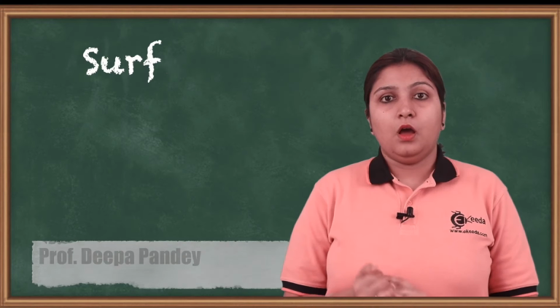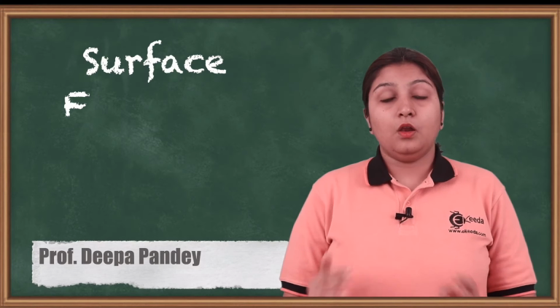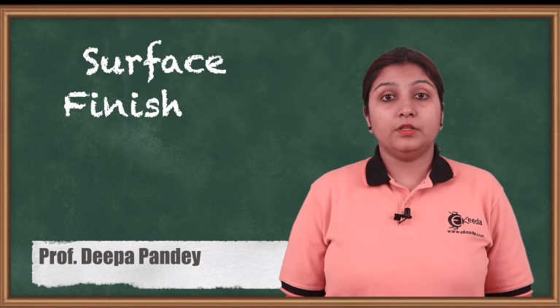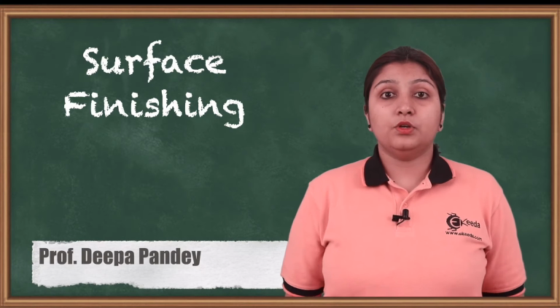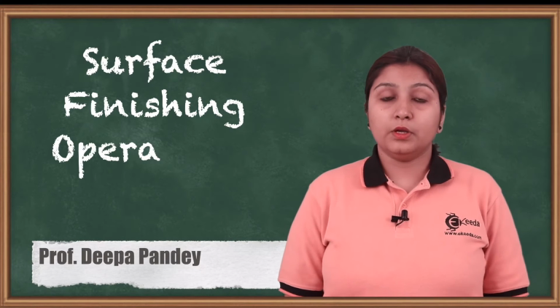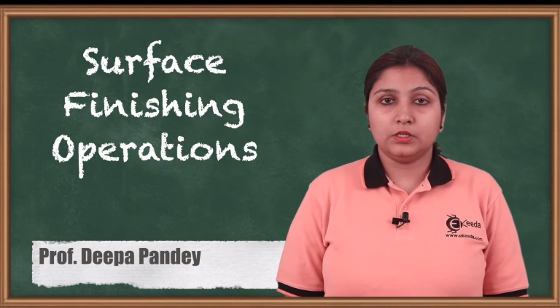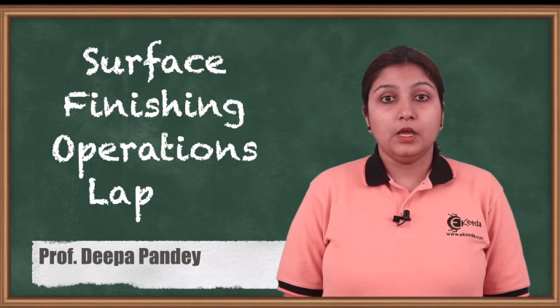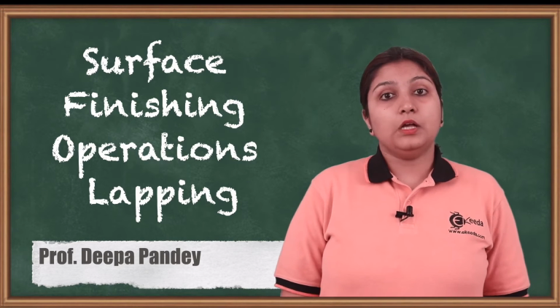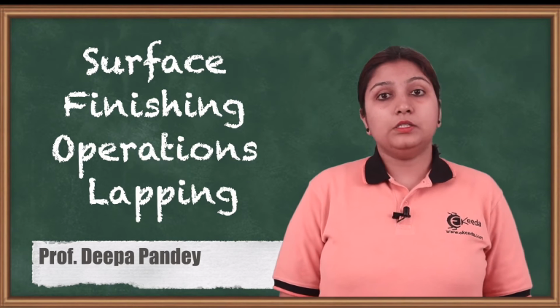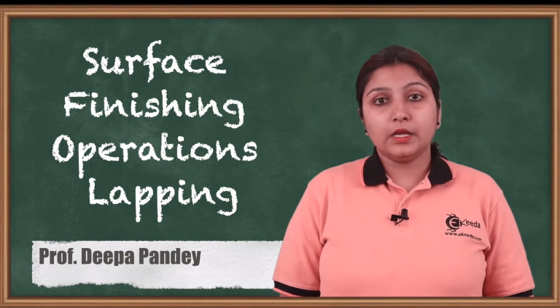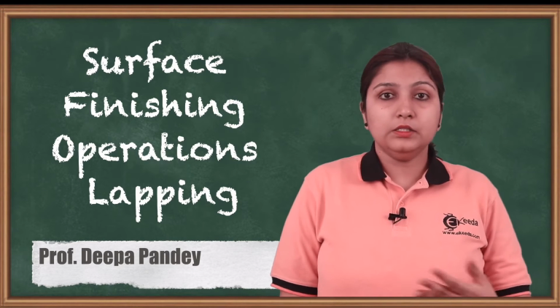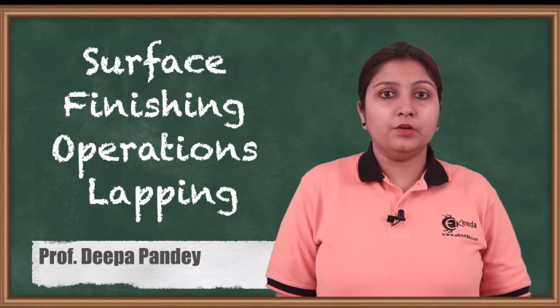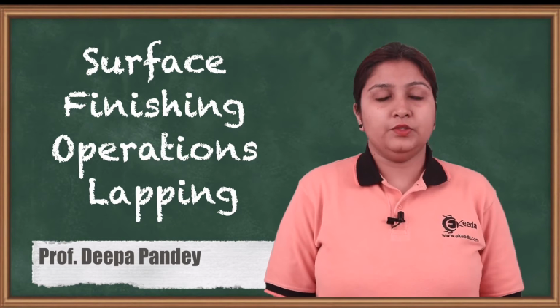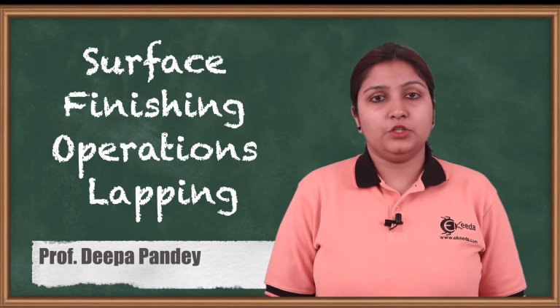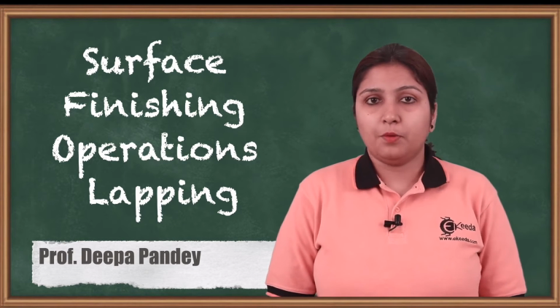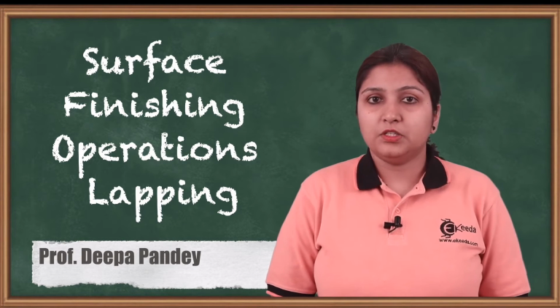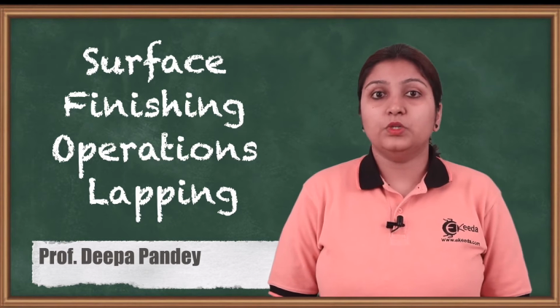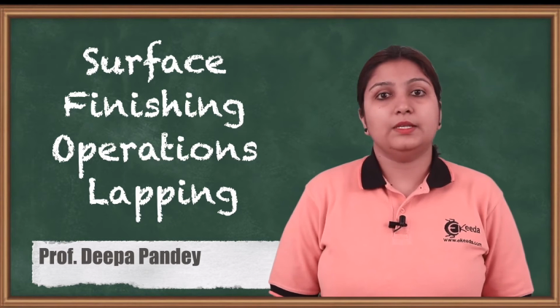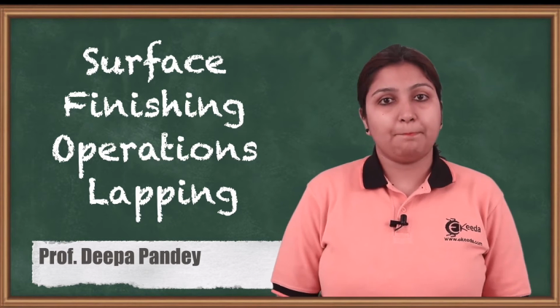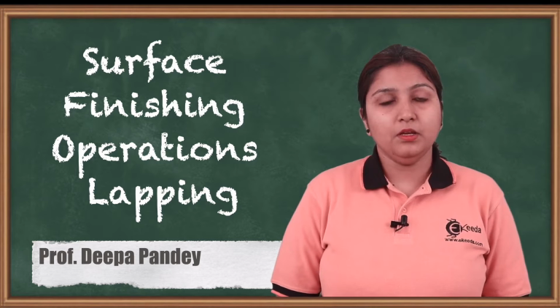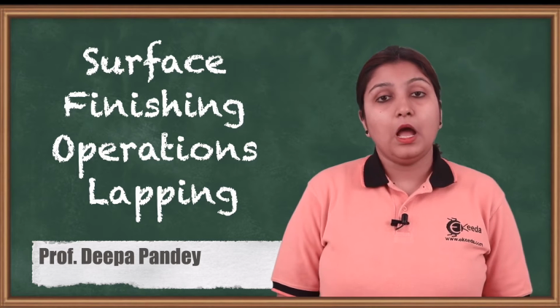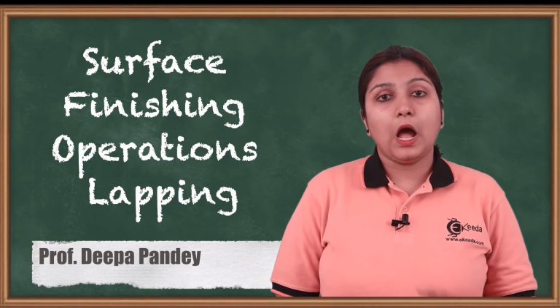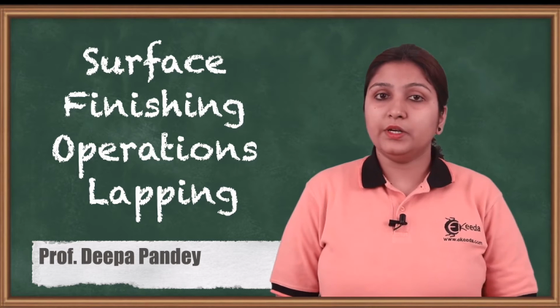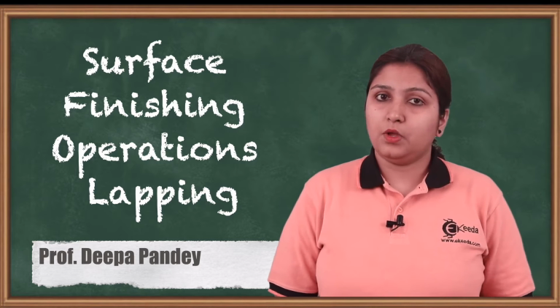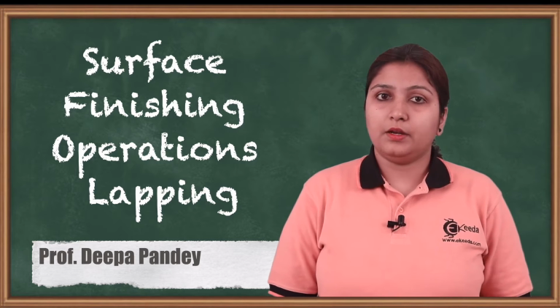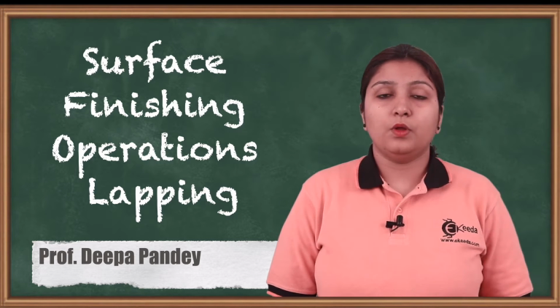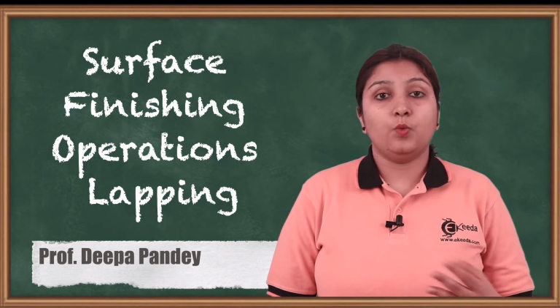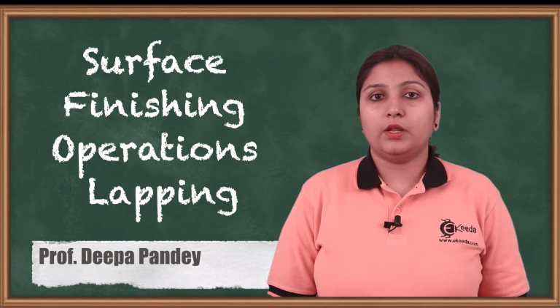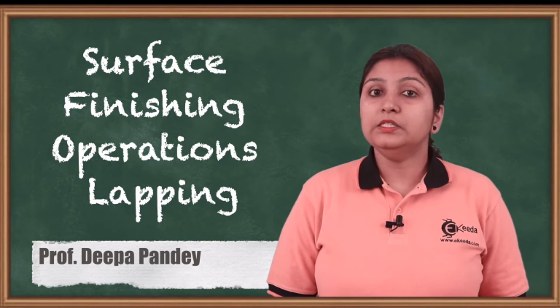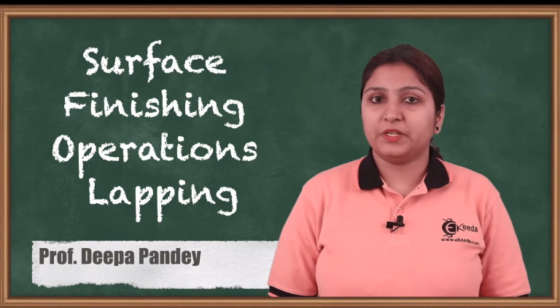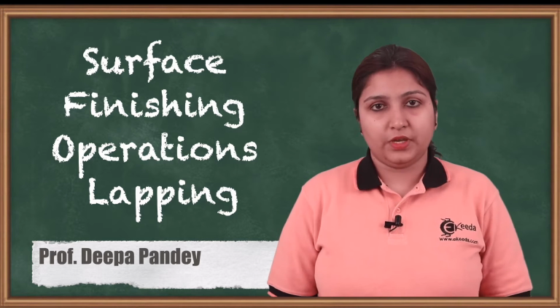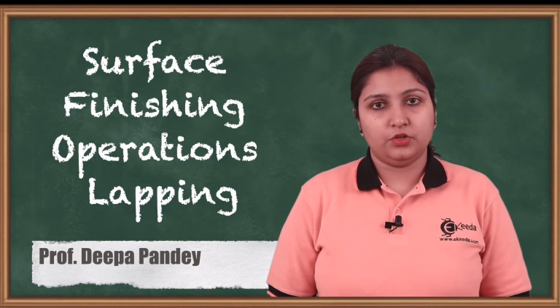Hello friends, today we are going to see a single surface finishing operation which is lapping, how it is carried out and what are its specifications.